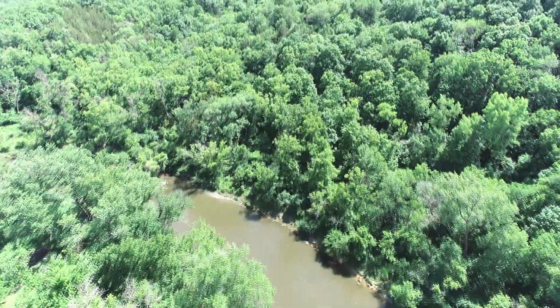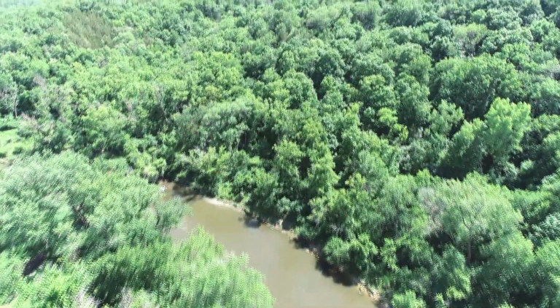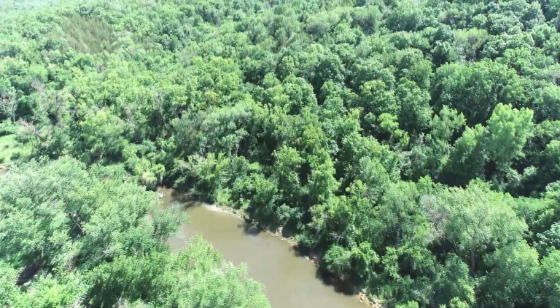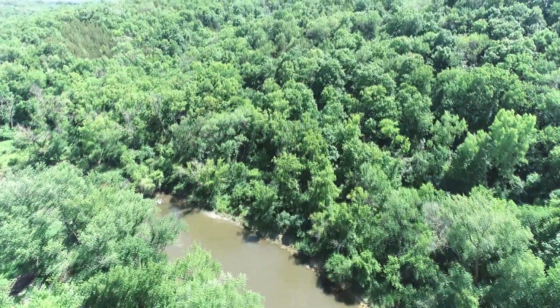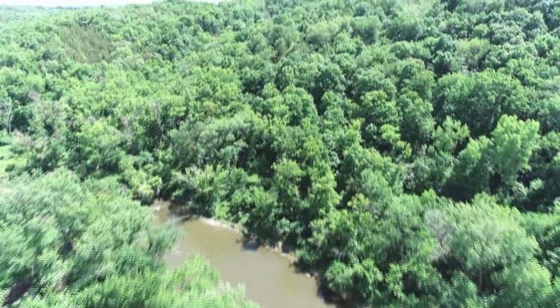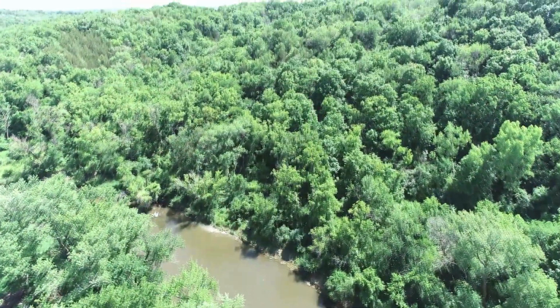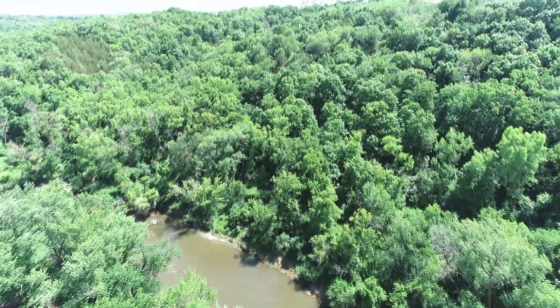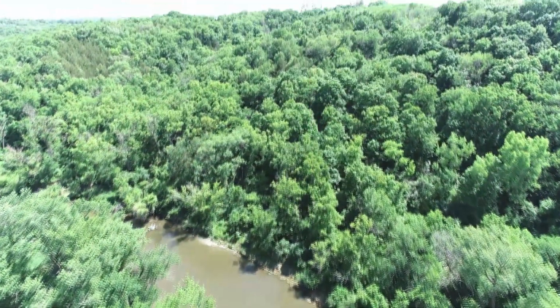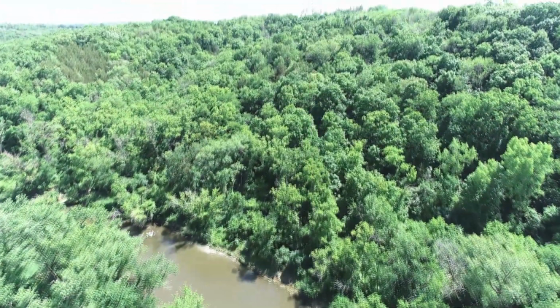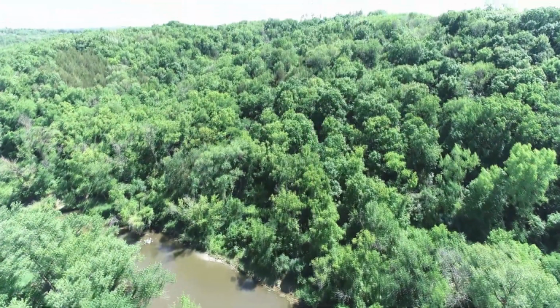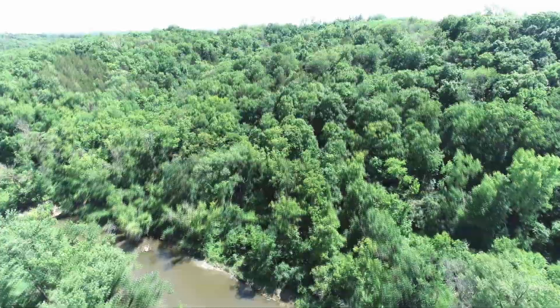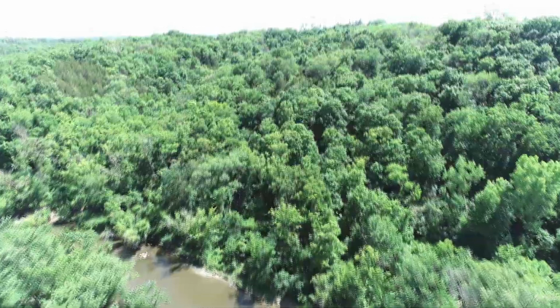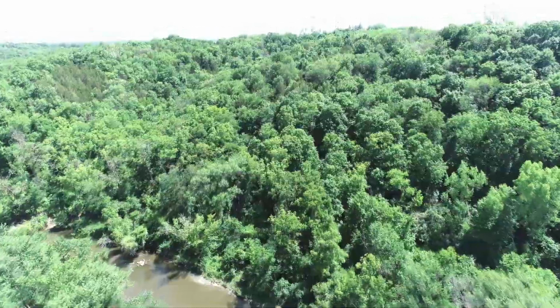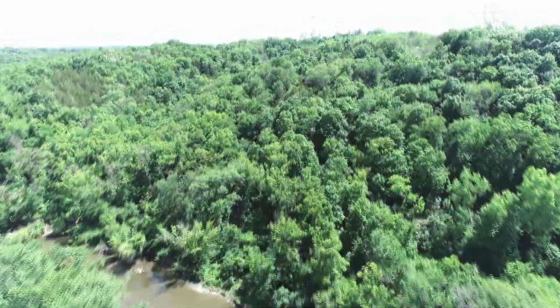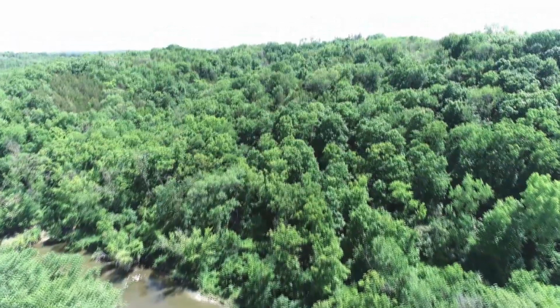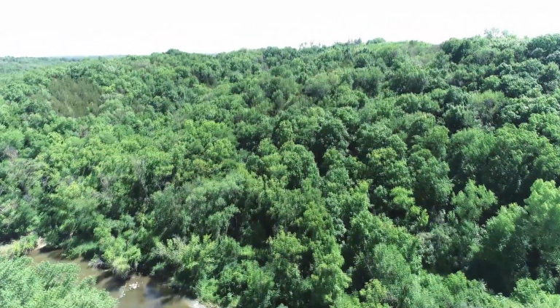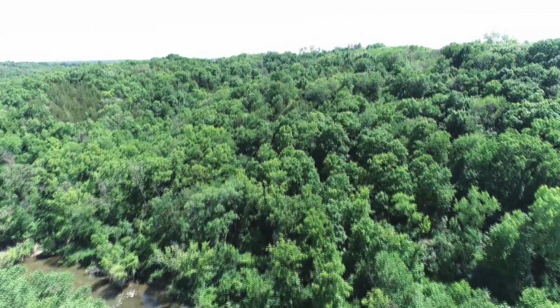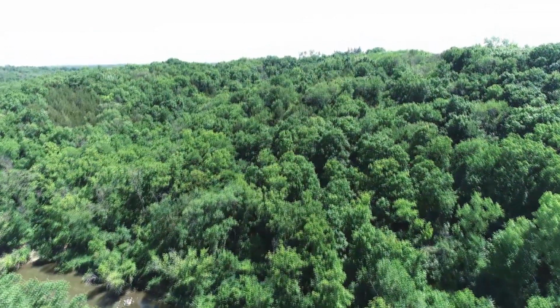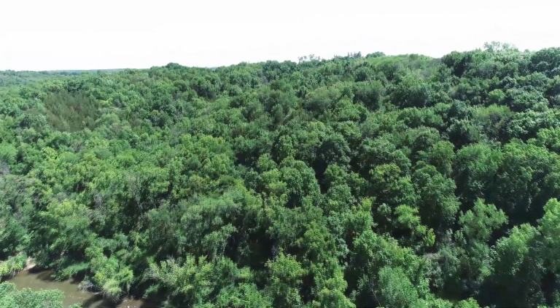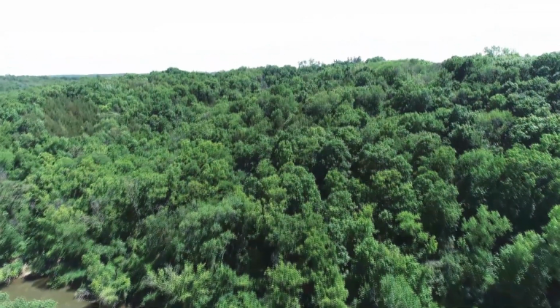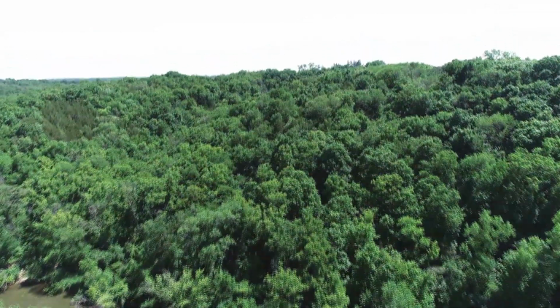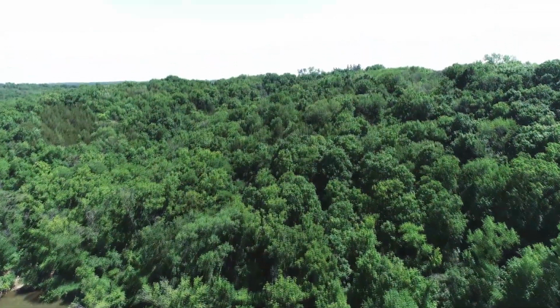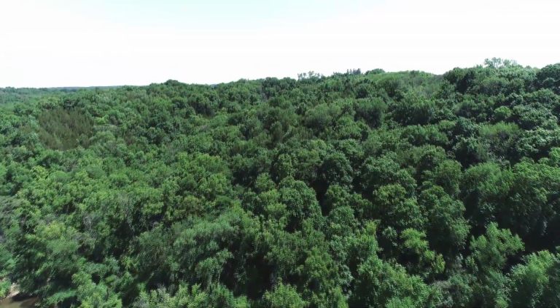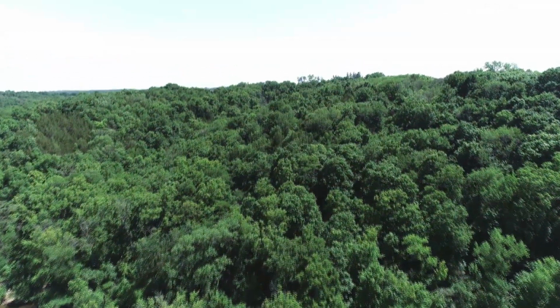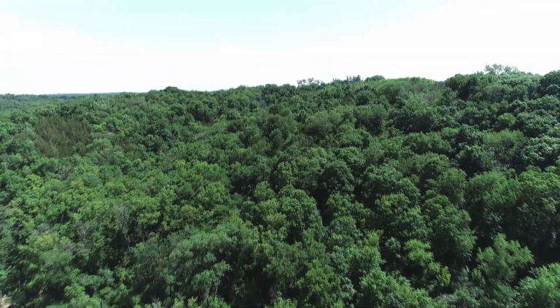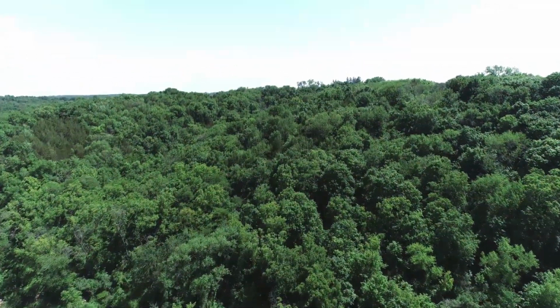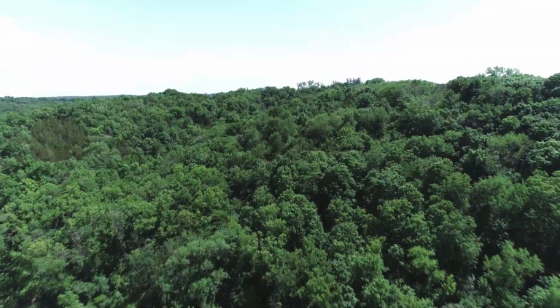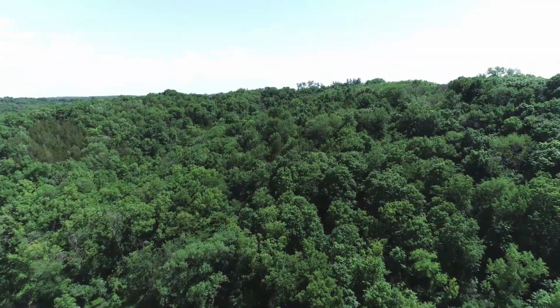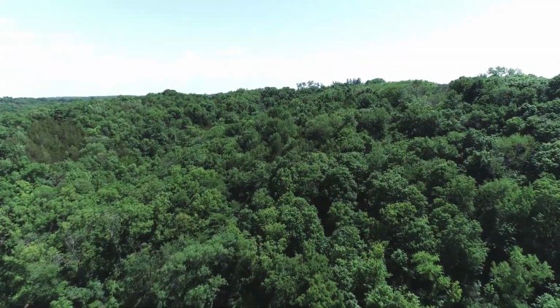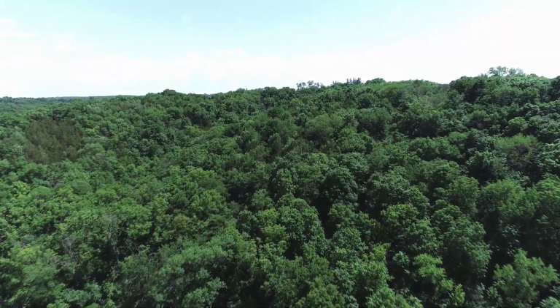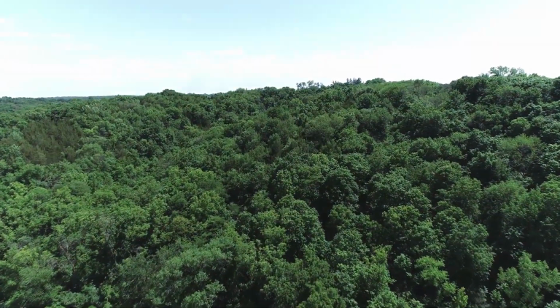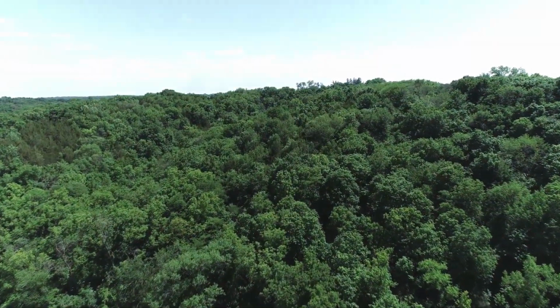This section of the Middle Raccoon River offers great scenery, plenty of wildlife, and a few fun rapids.